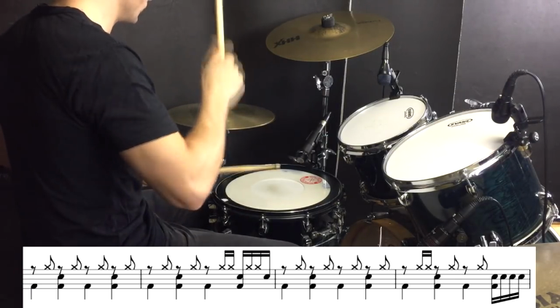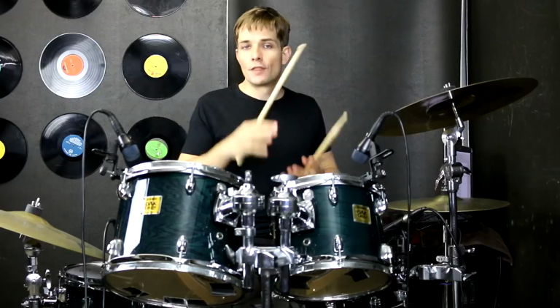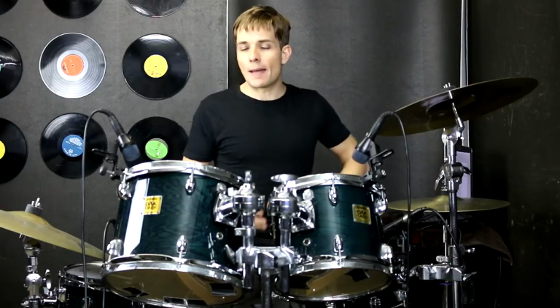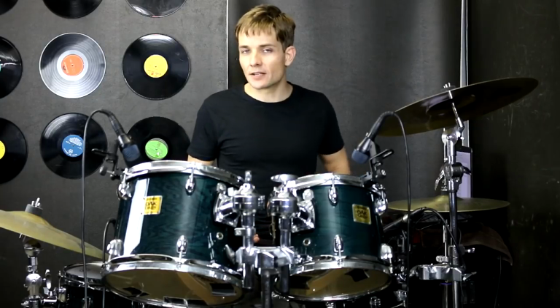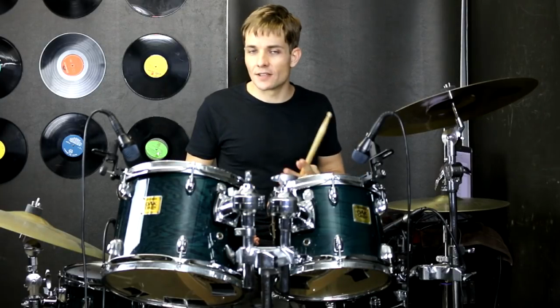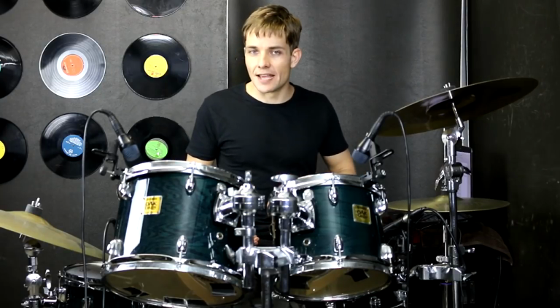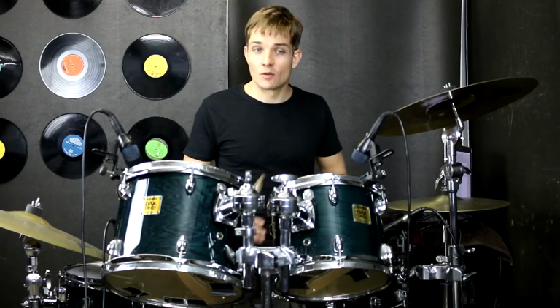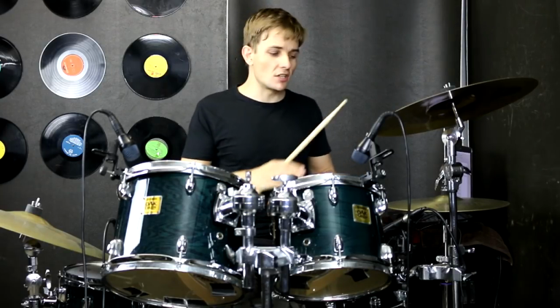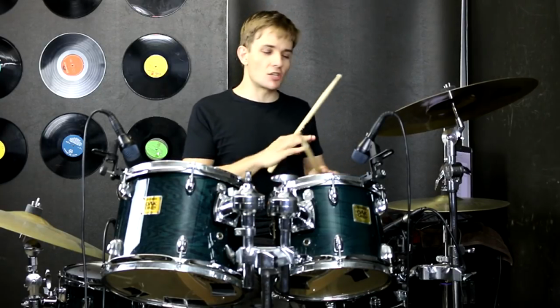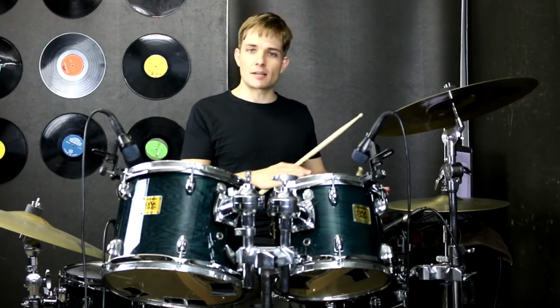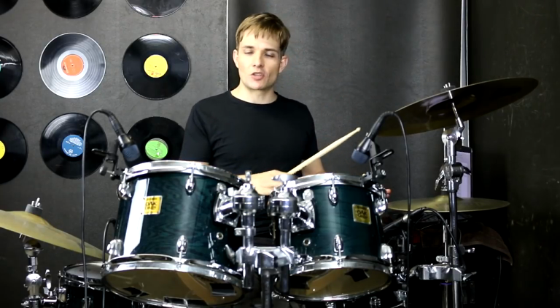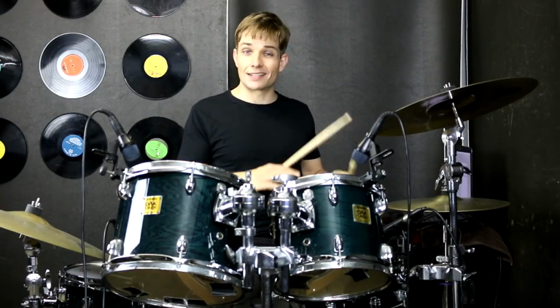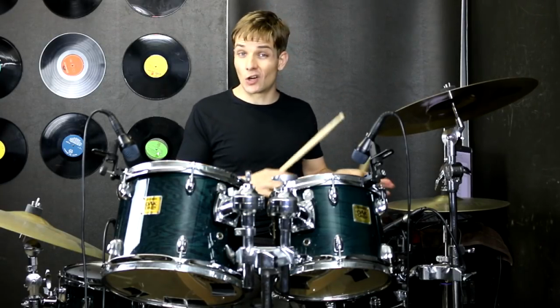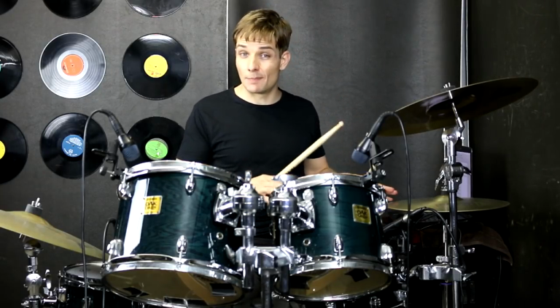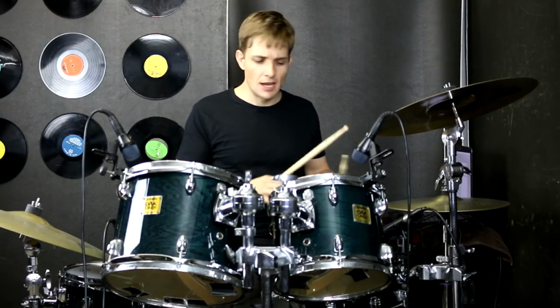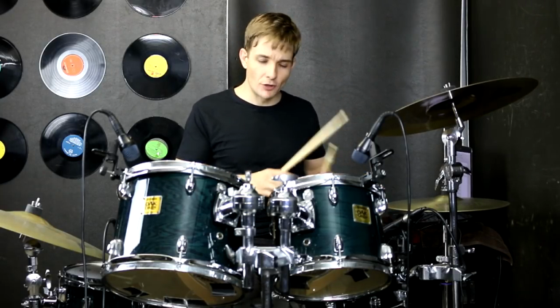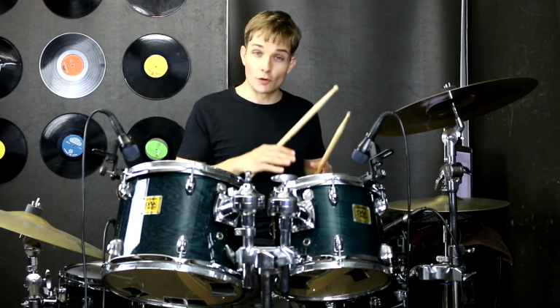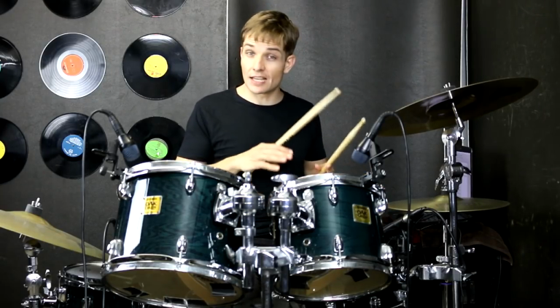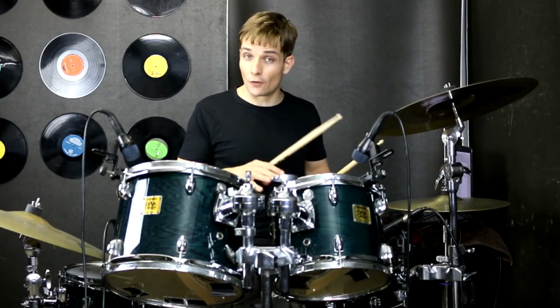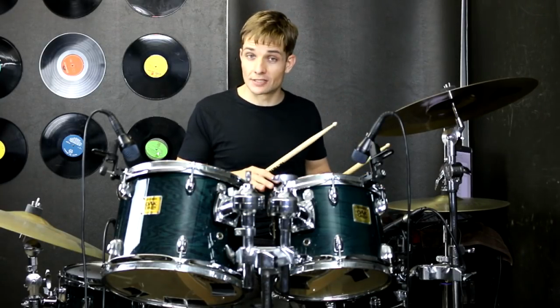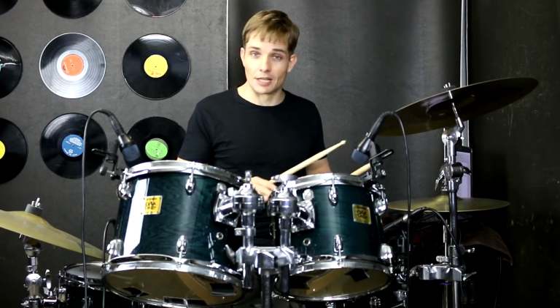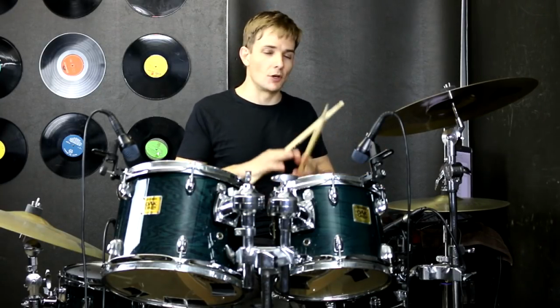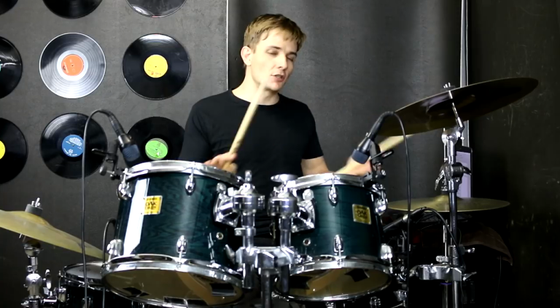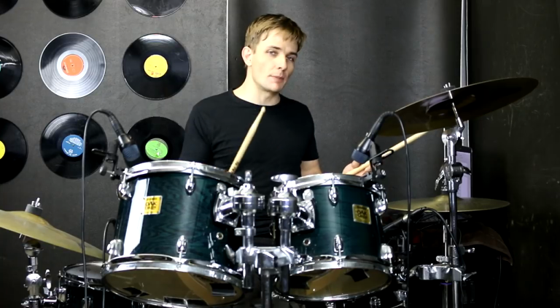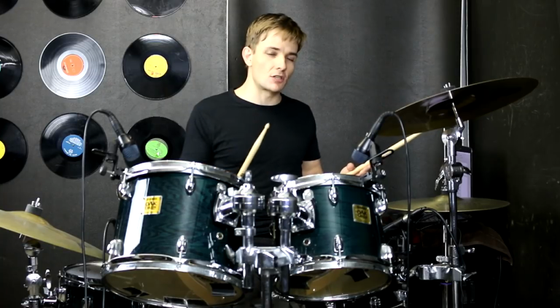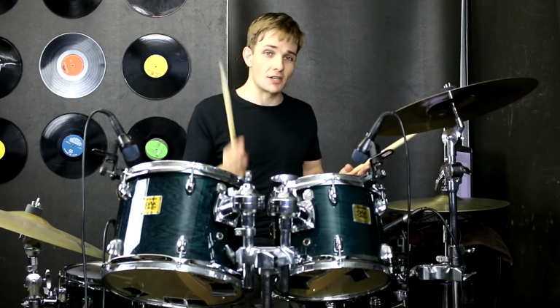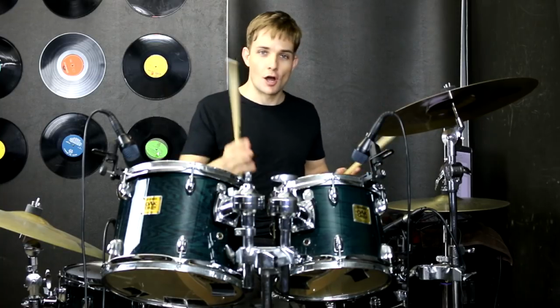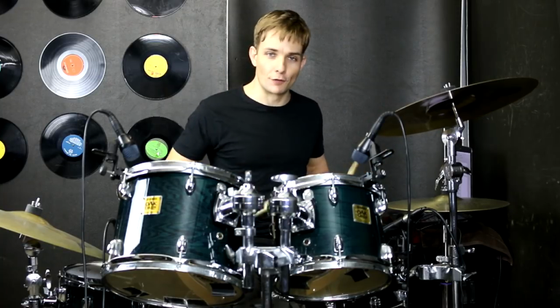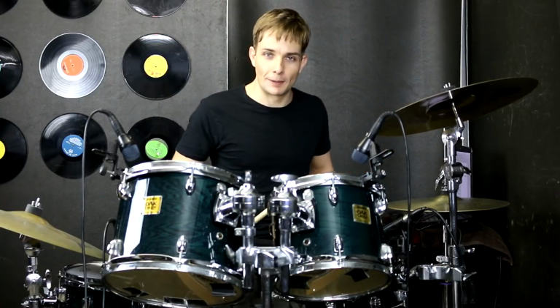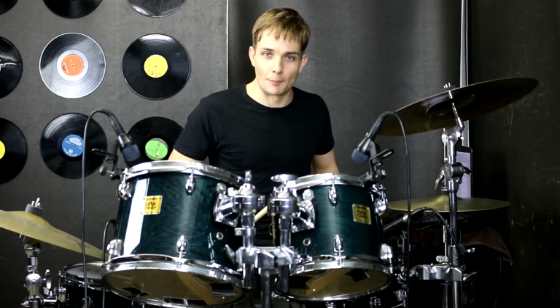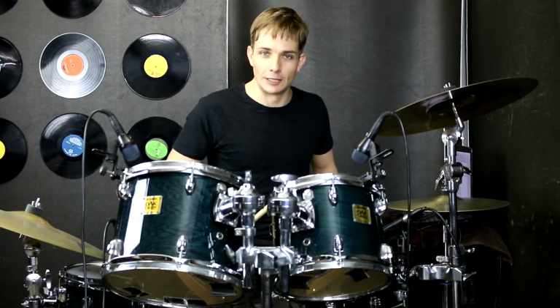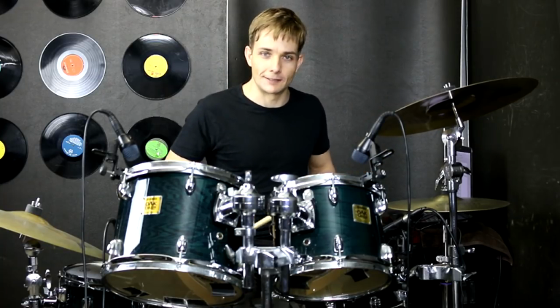For the rap section that's next we're just going to change up those hi-hats a tiny bit, but the groove stays very similar so there's not too much to change. Hopefully we'll pick it up really easily.